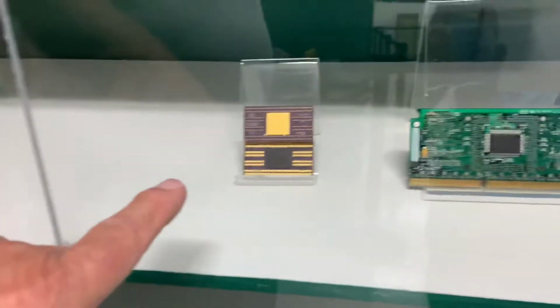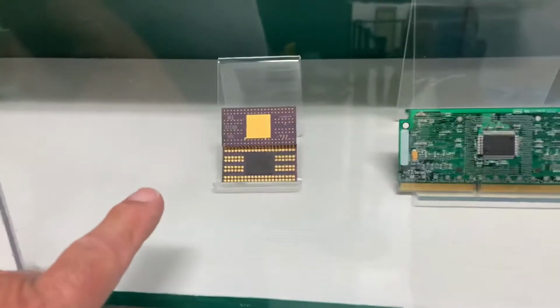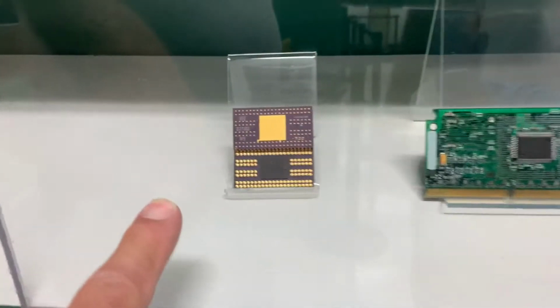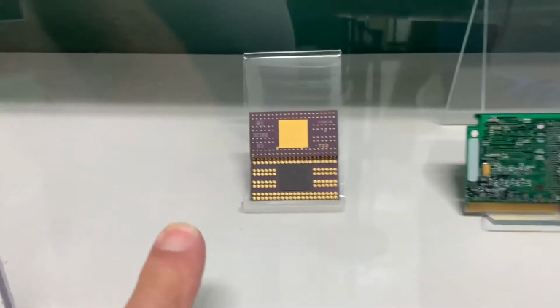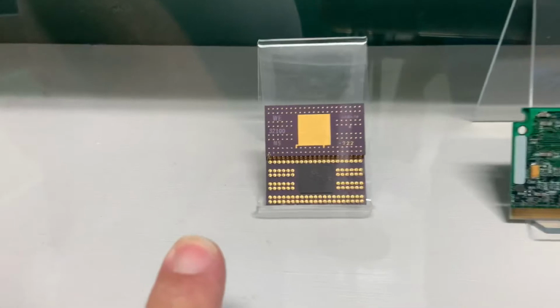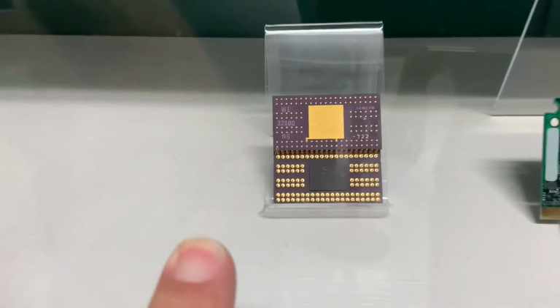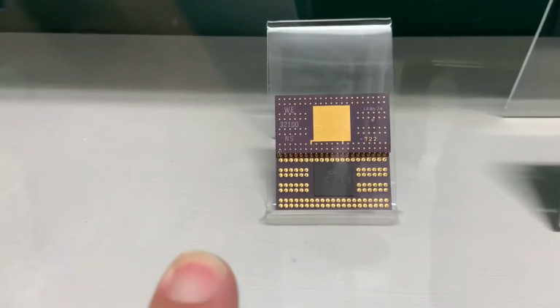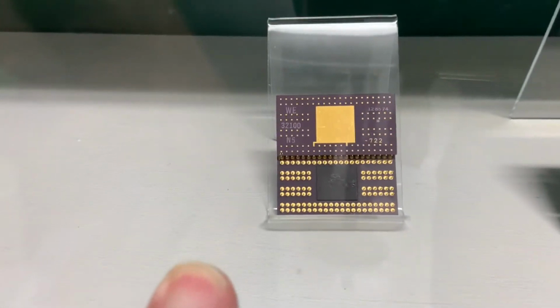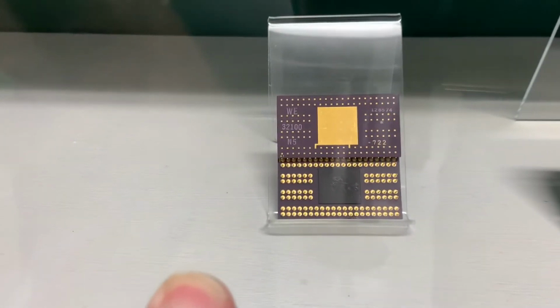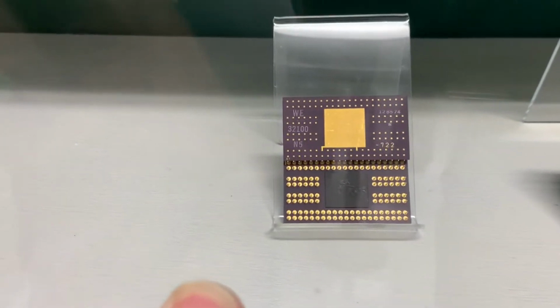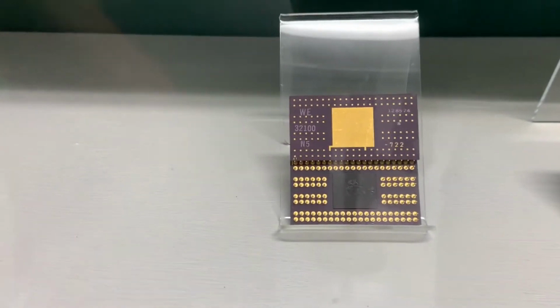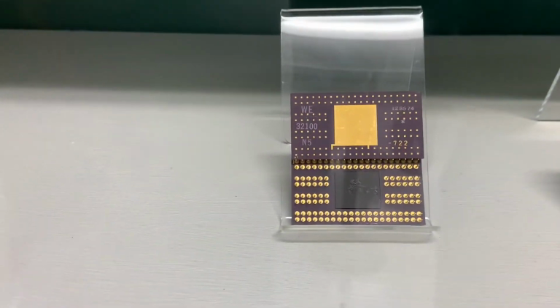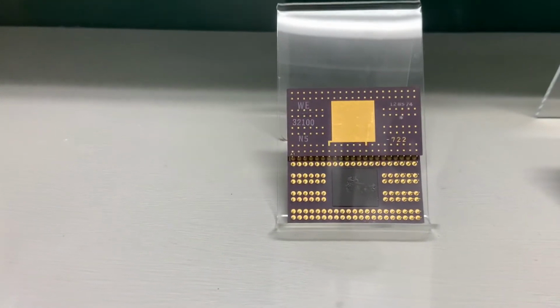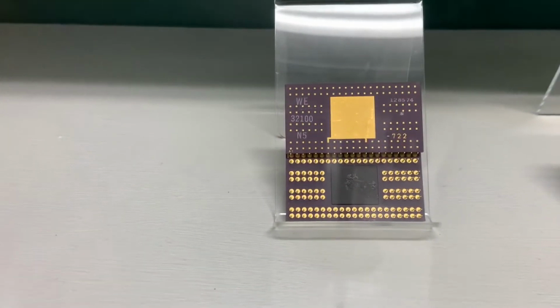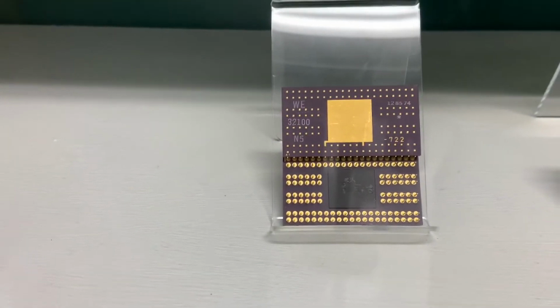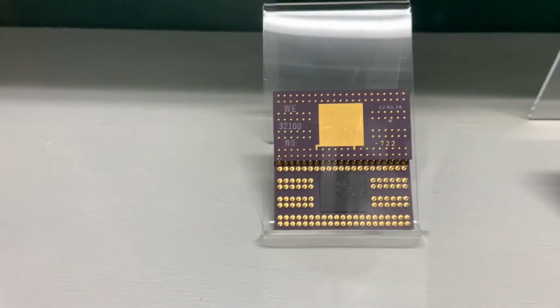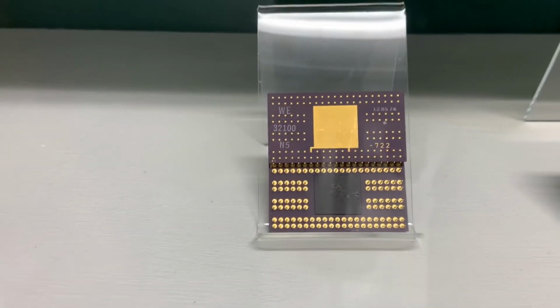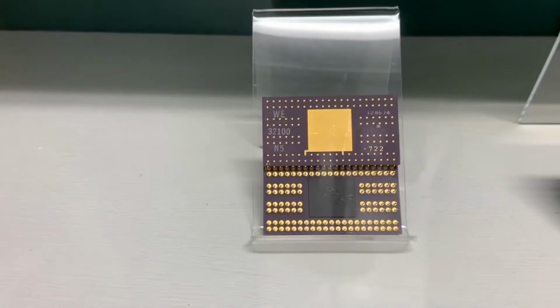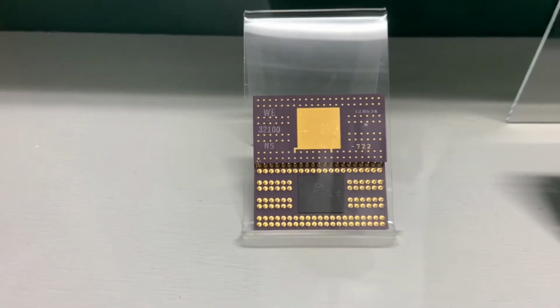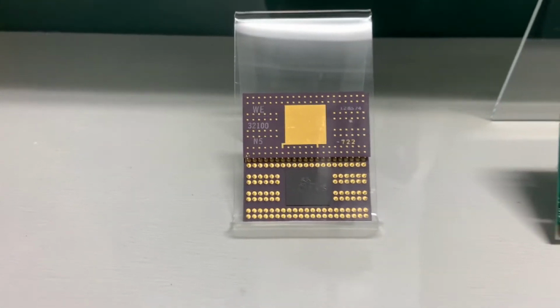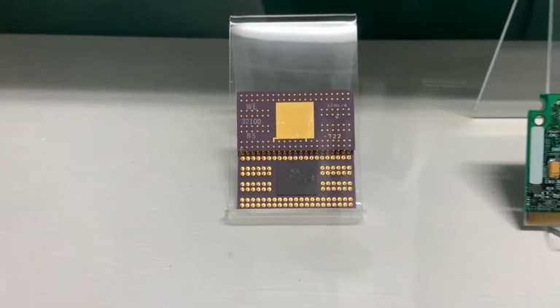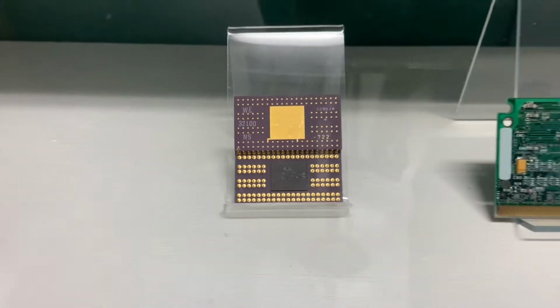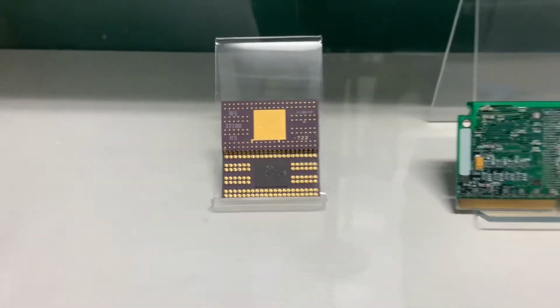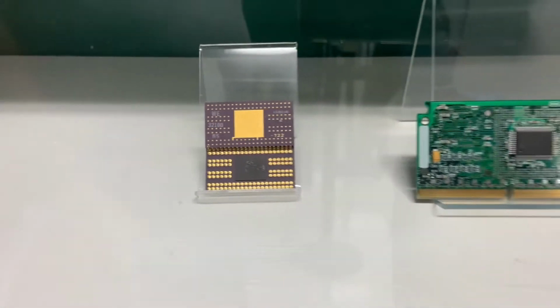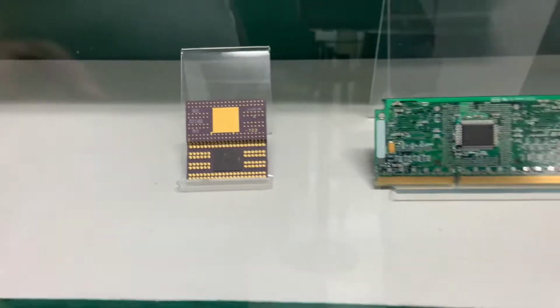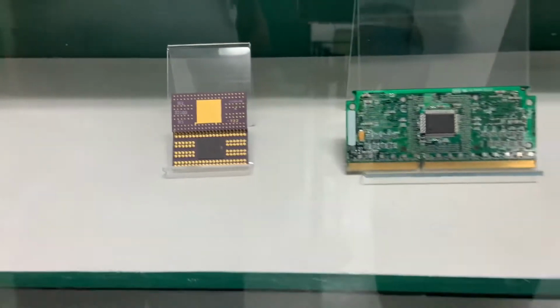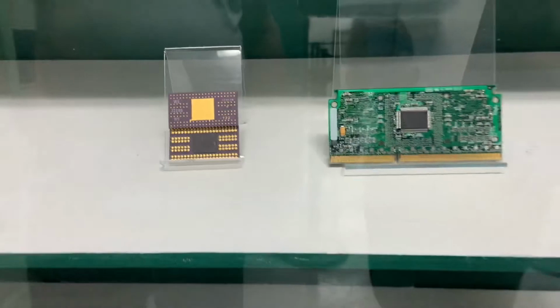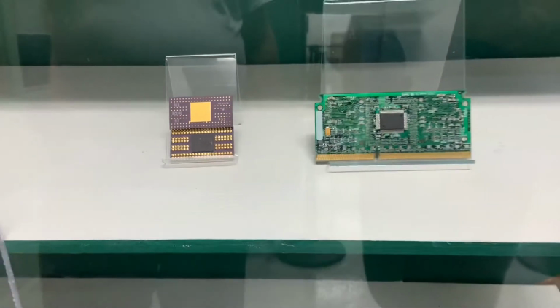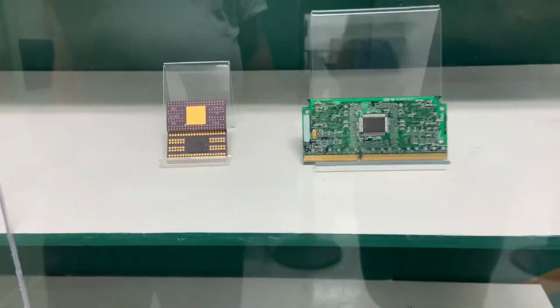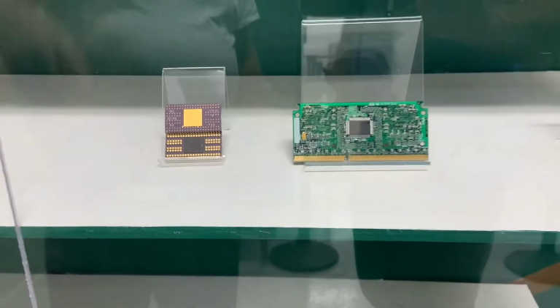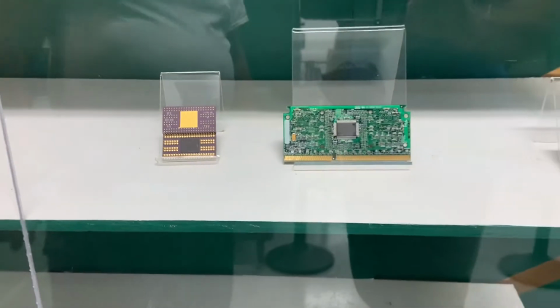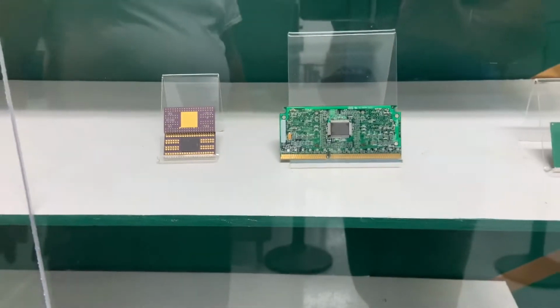This is Western Electric processors — wow, look at that, that's a fascinating-looking one. A lot of this is Jeff Jonas's collection.